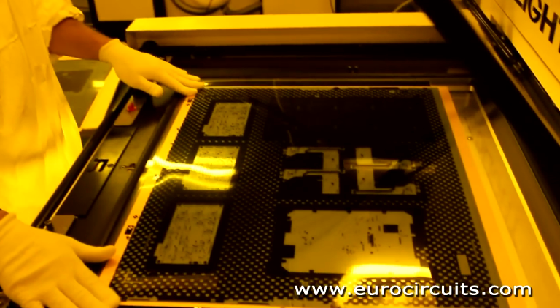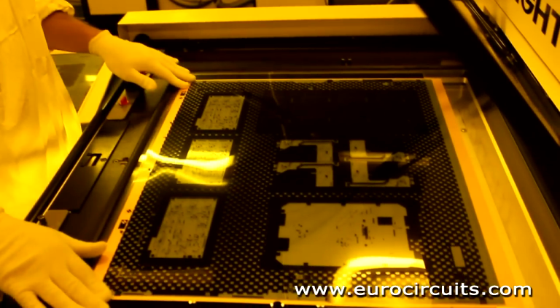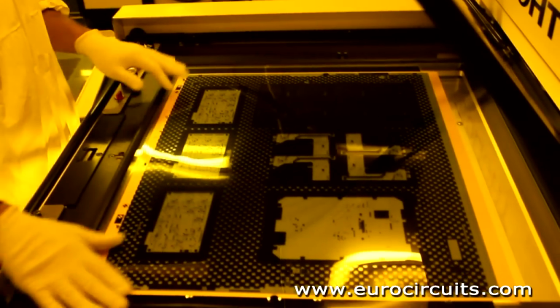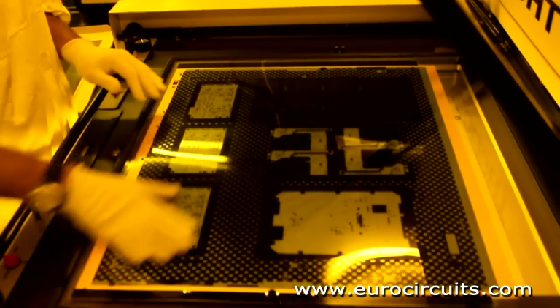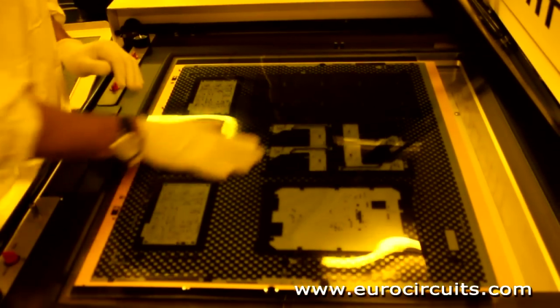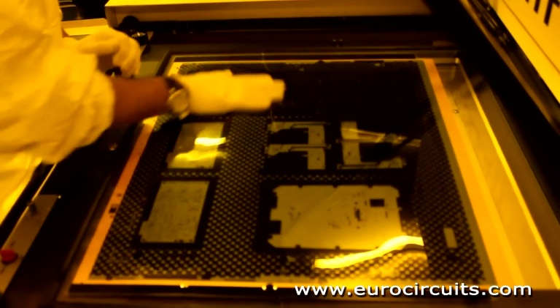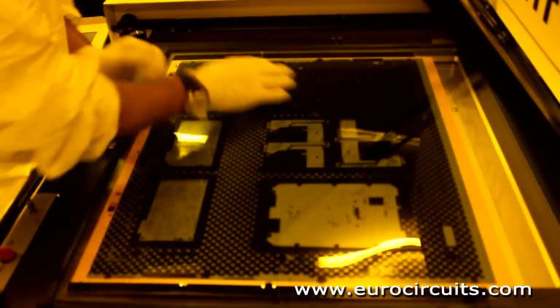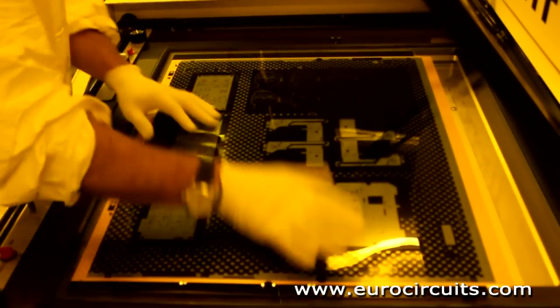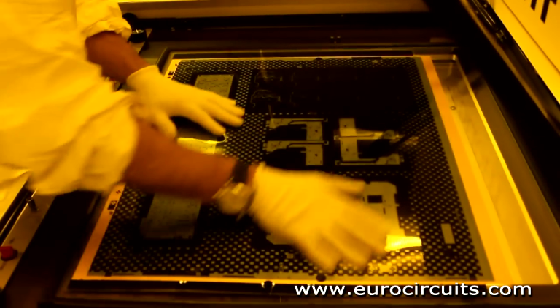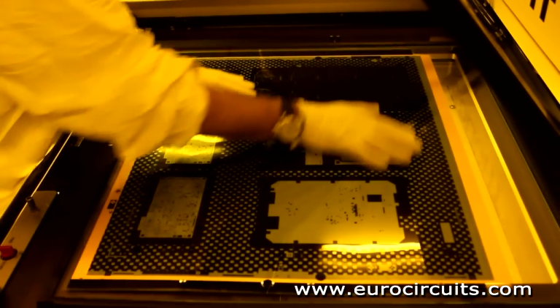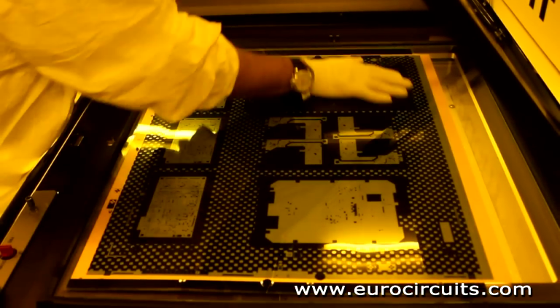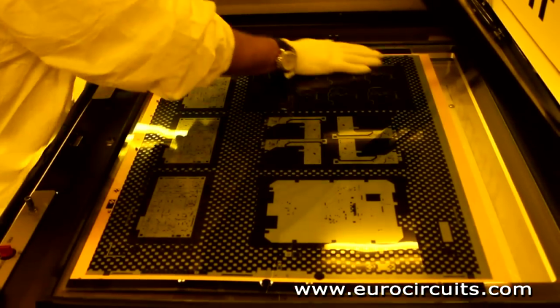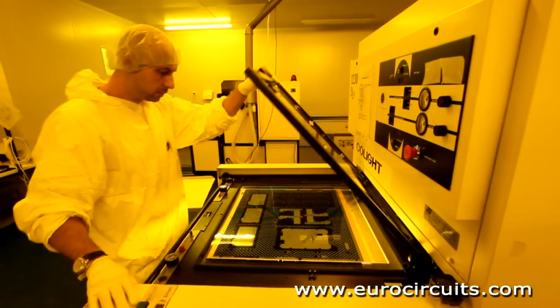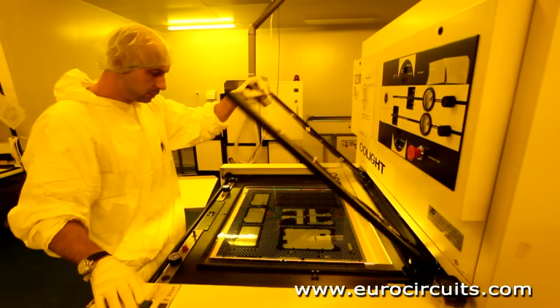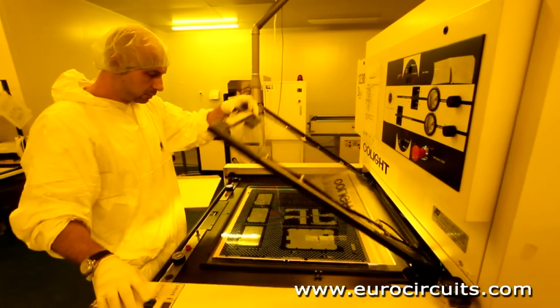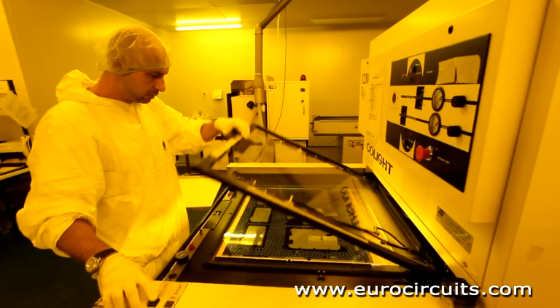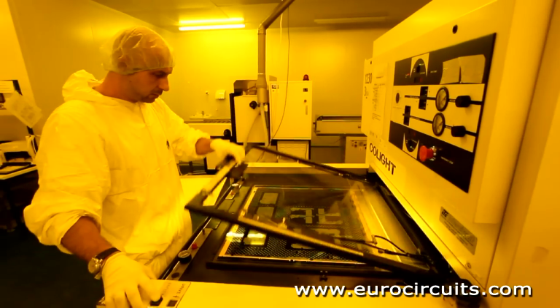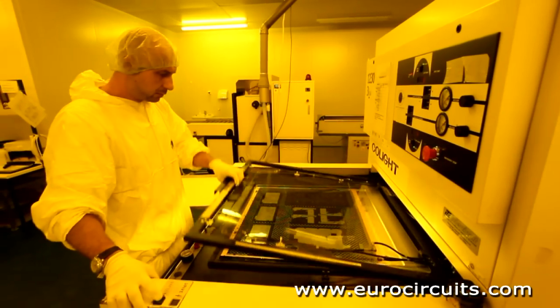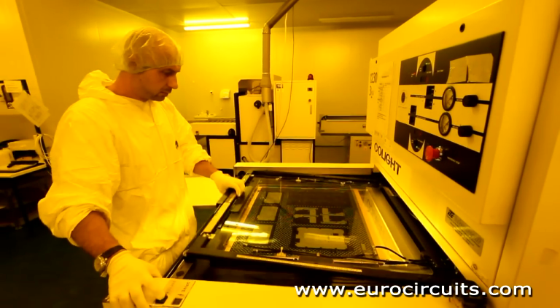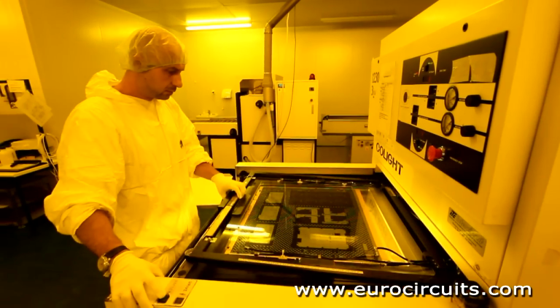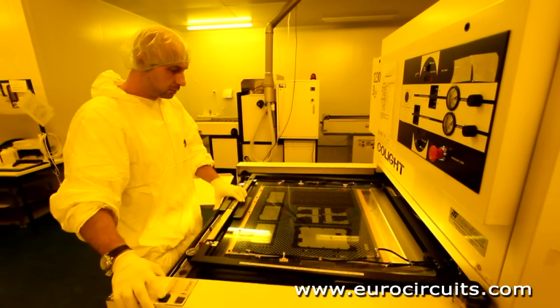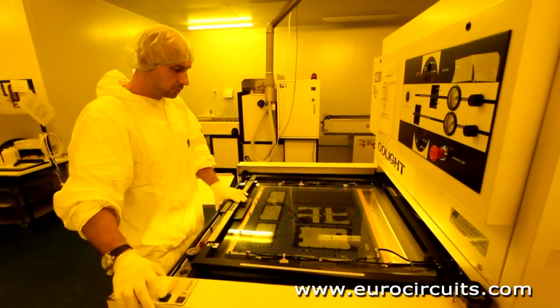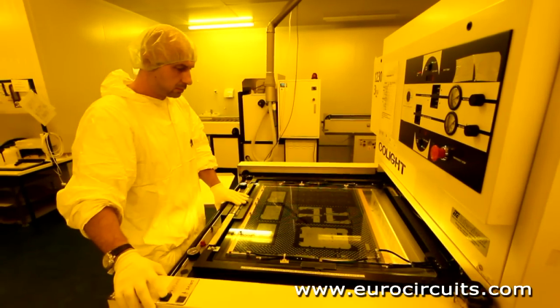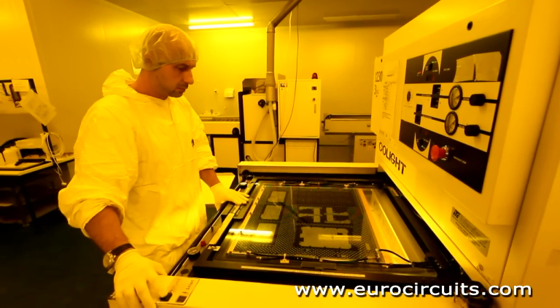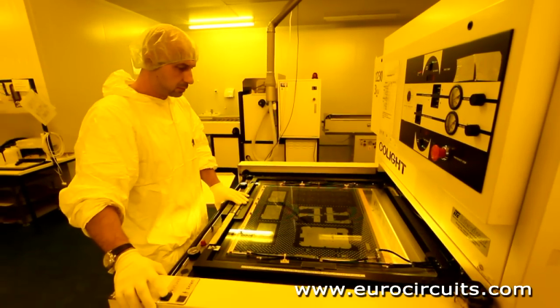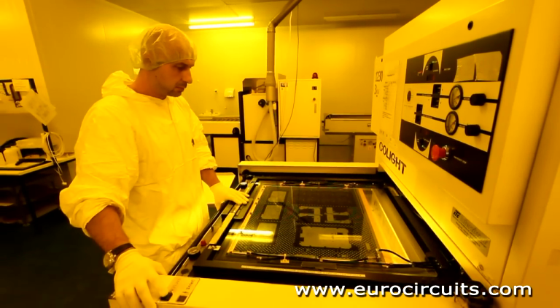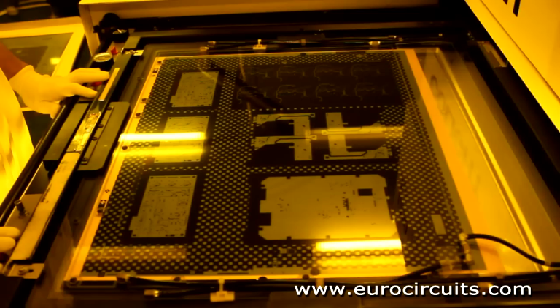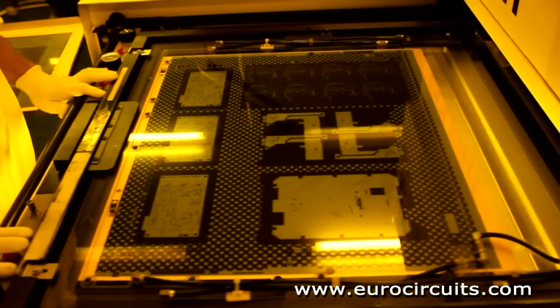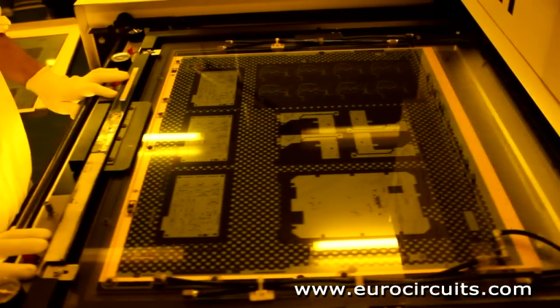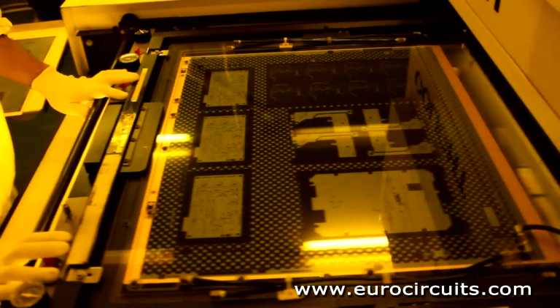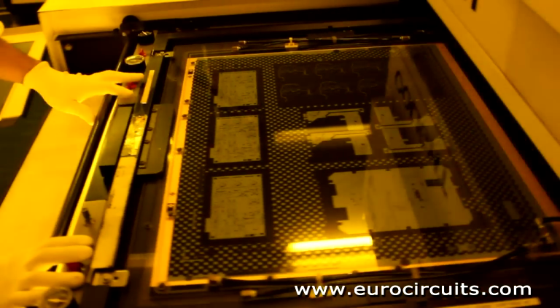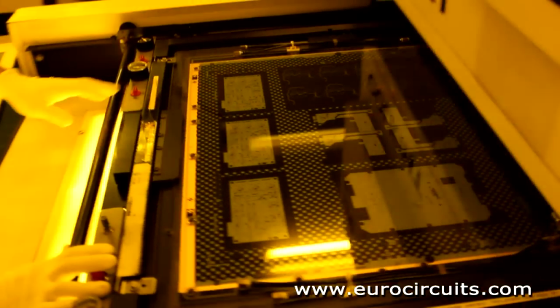The clean room uses yellow lighting as the photoresist is sensitive to UV light.